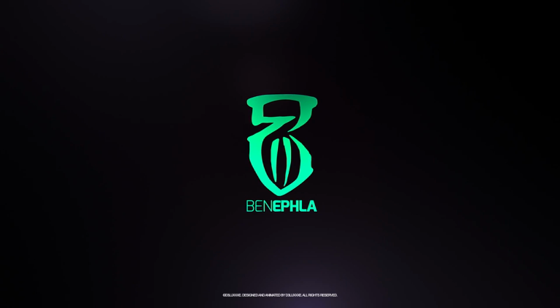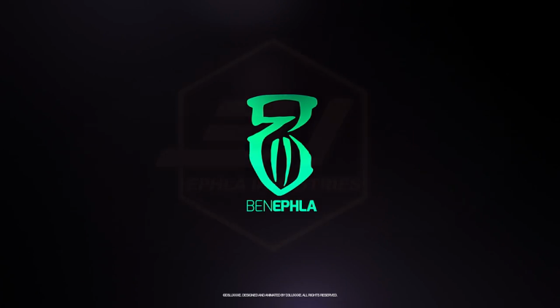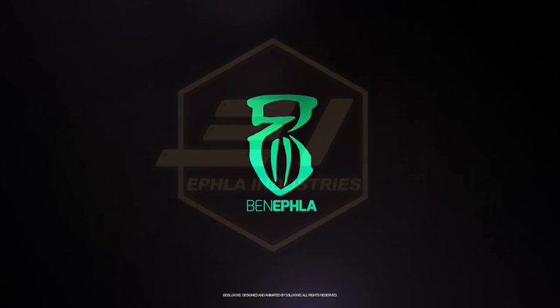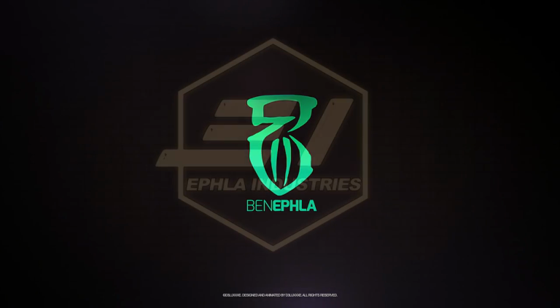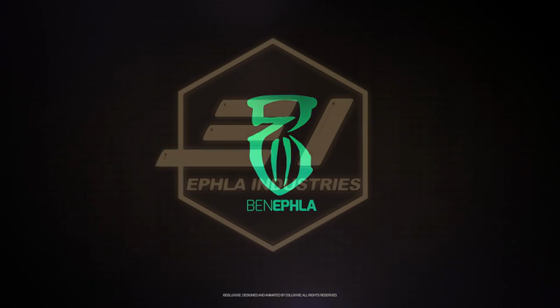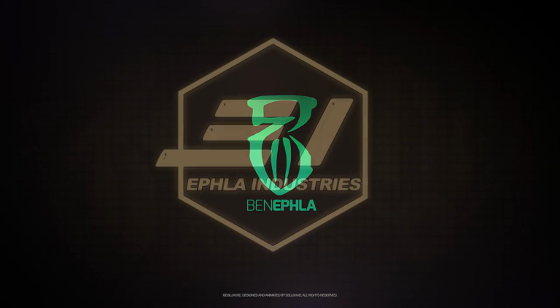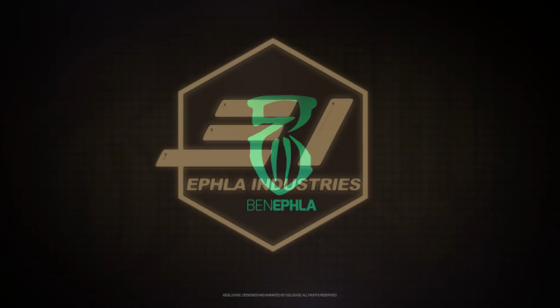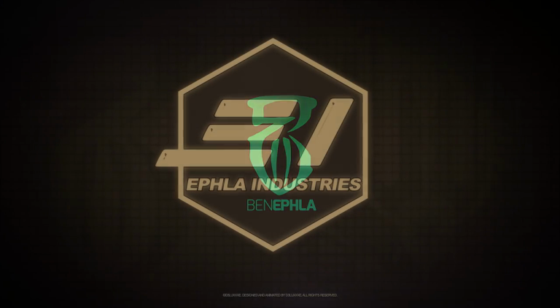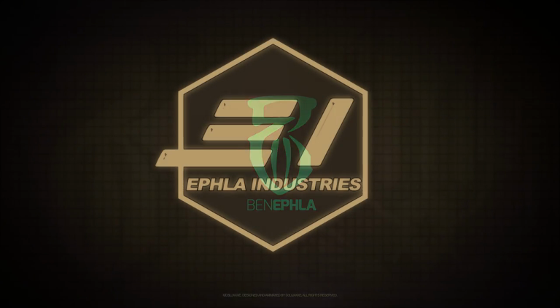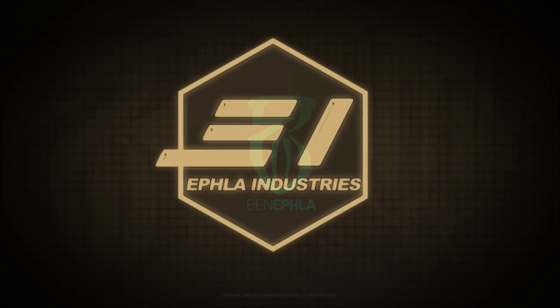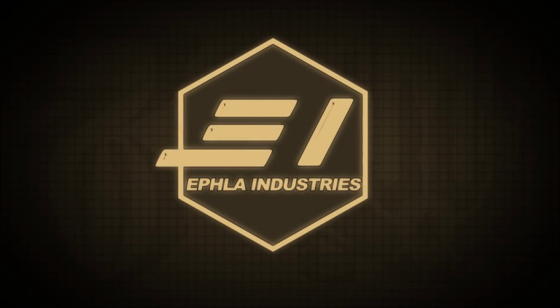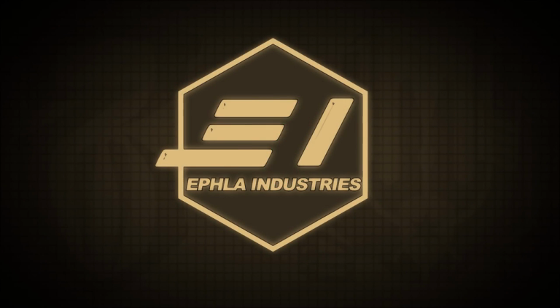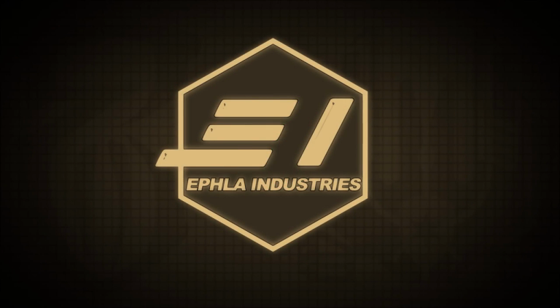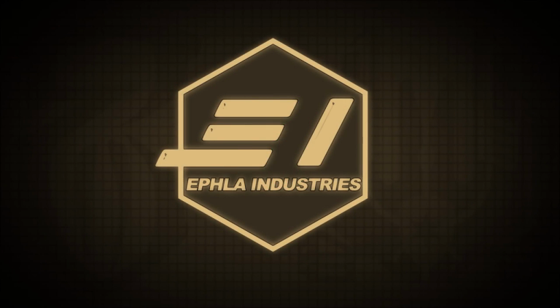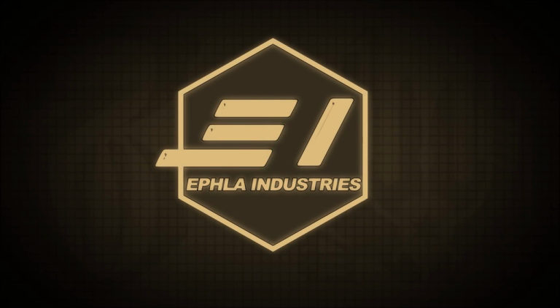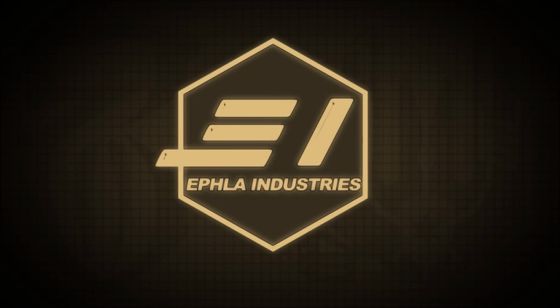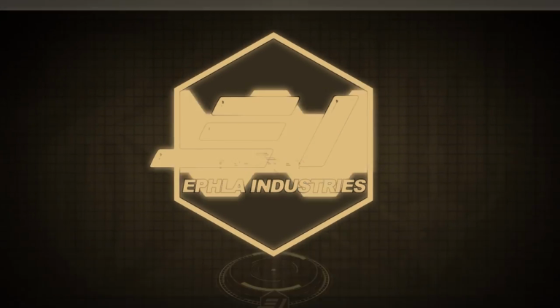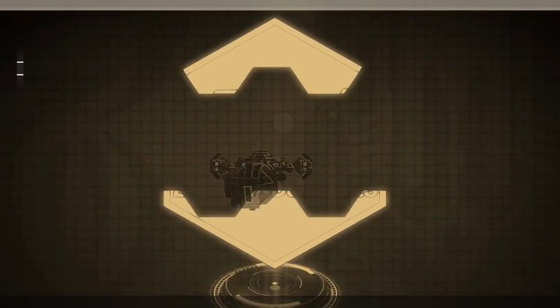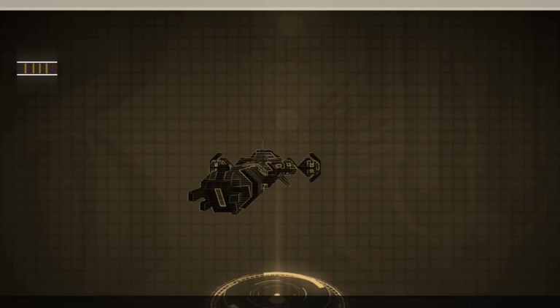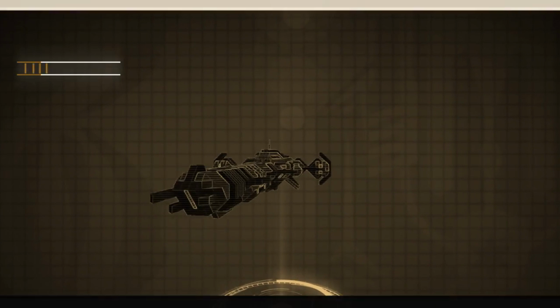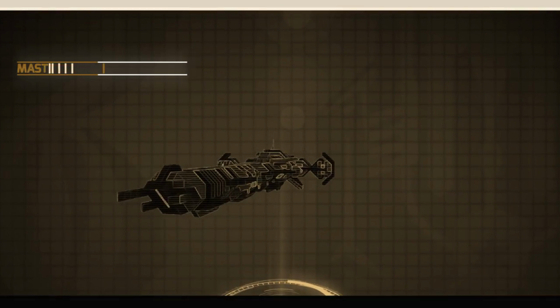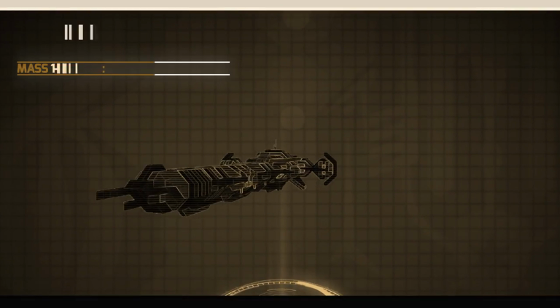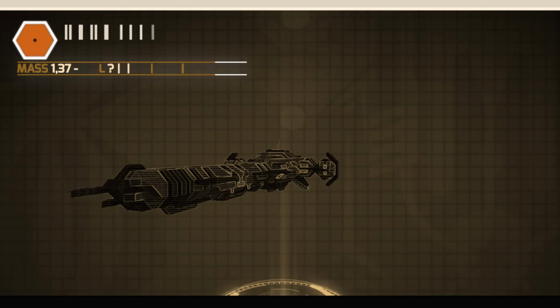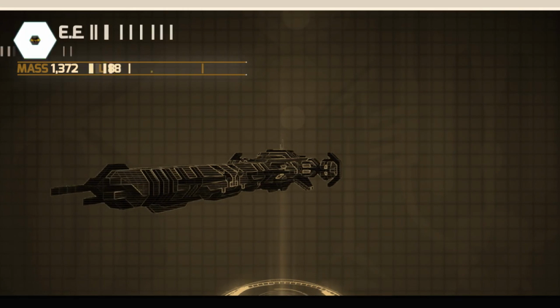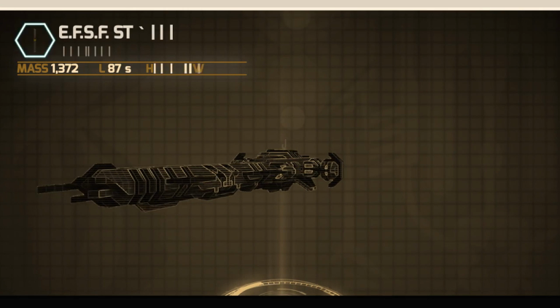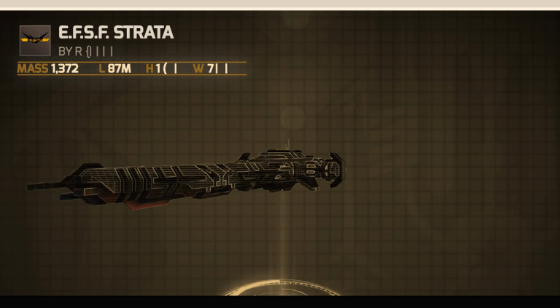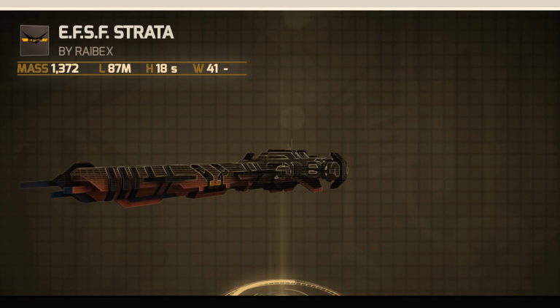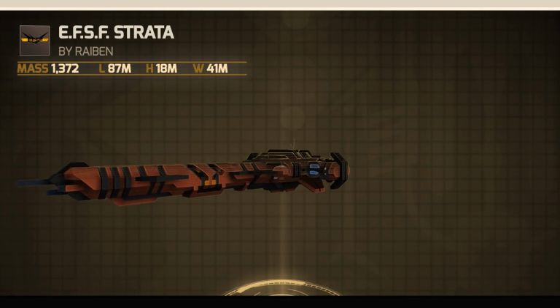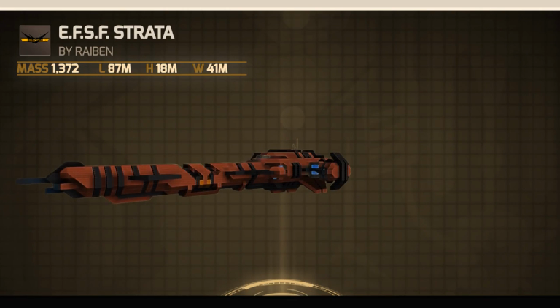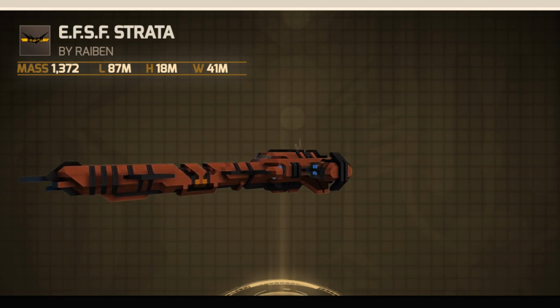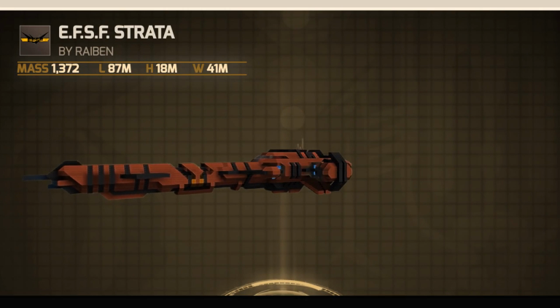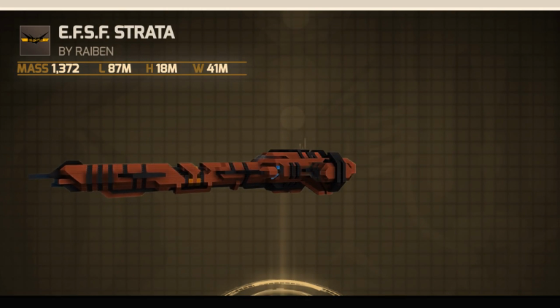Hello and welcome to EFLA Industries. Today we have Ray-Ban's racing ship, the Strata.